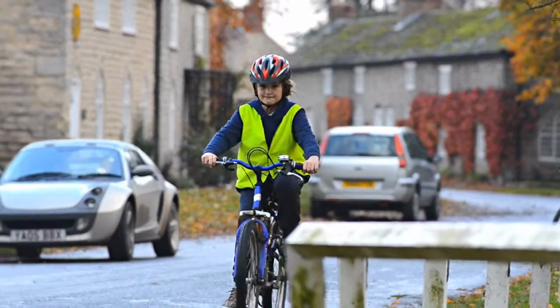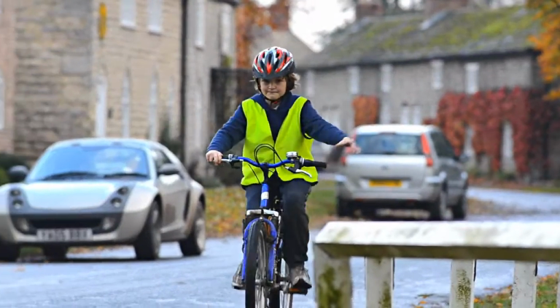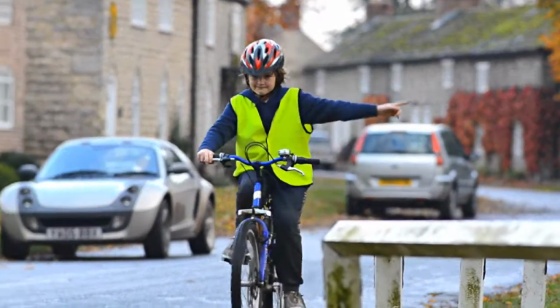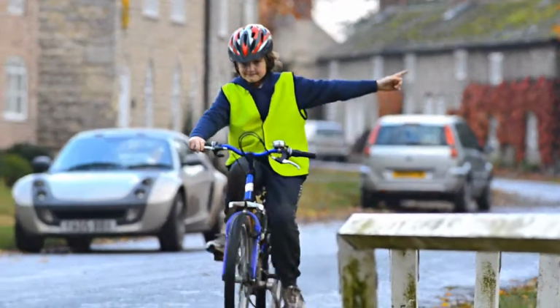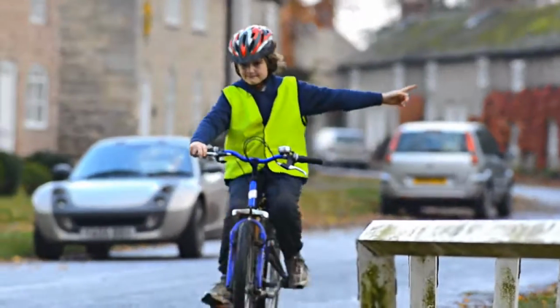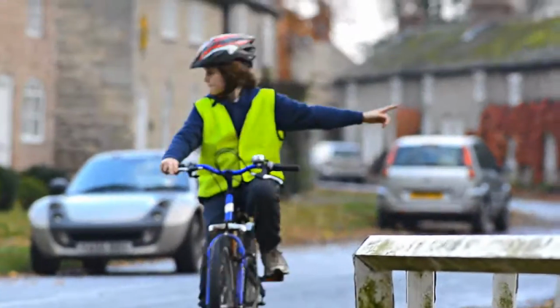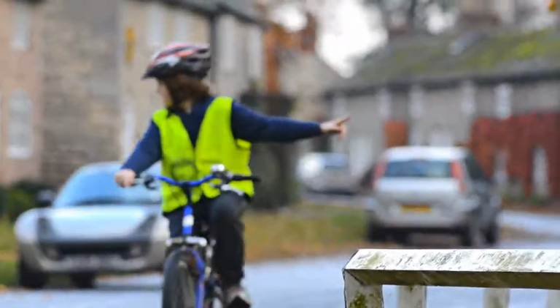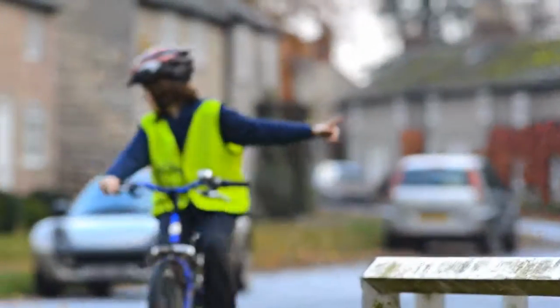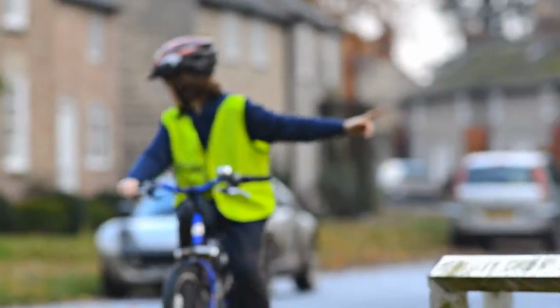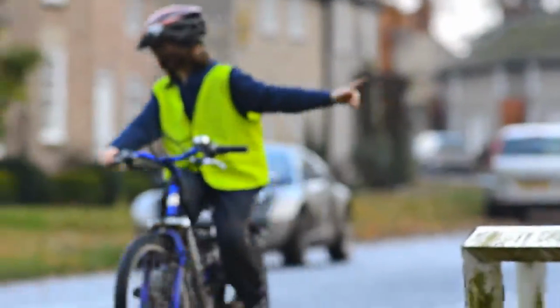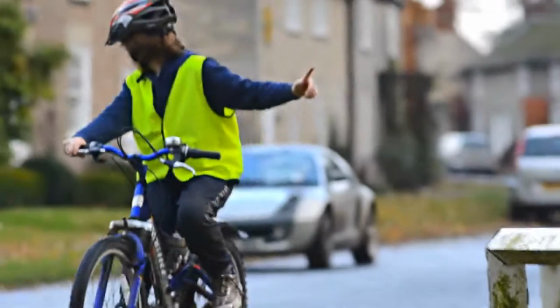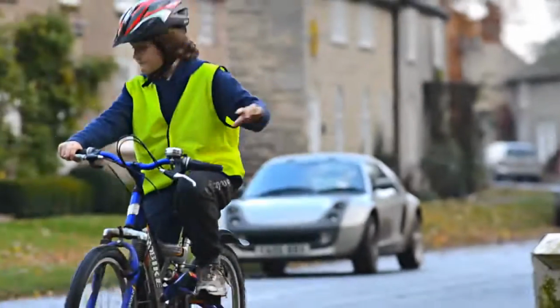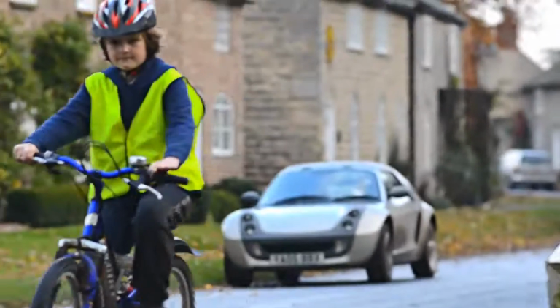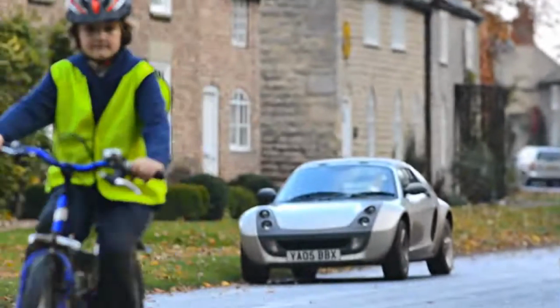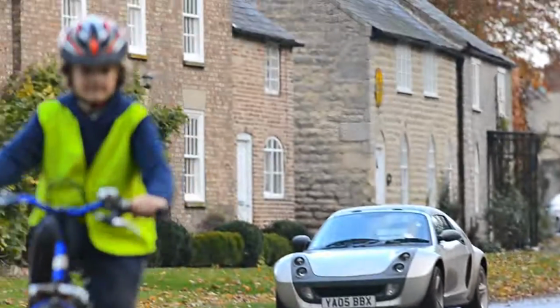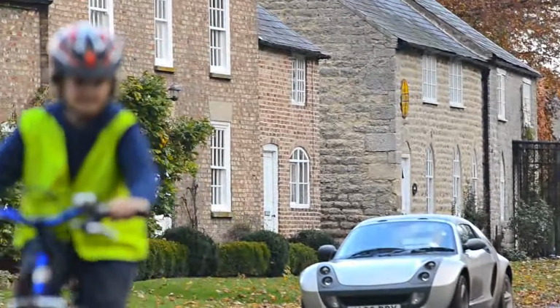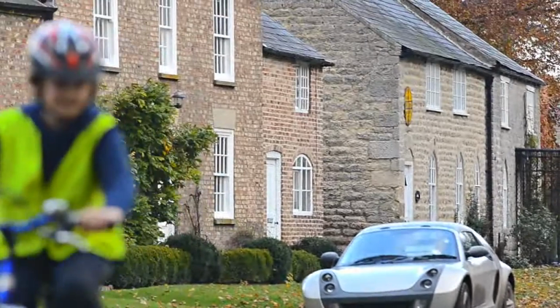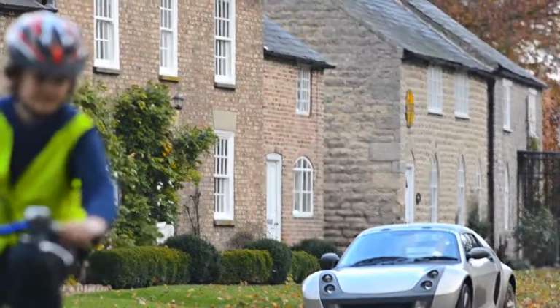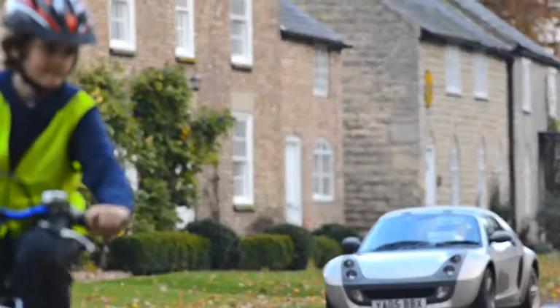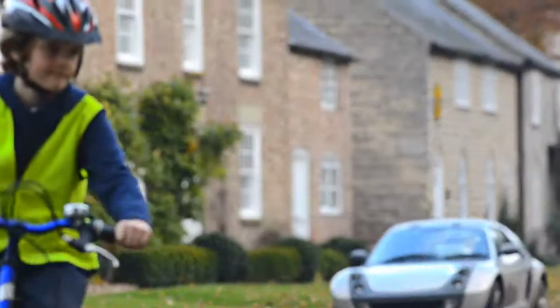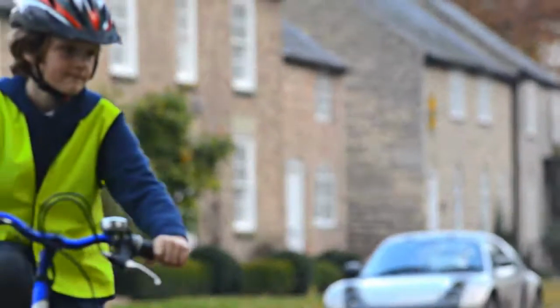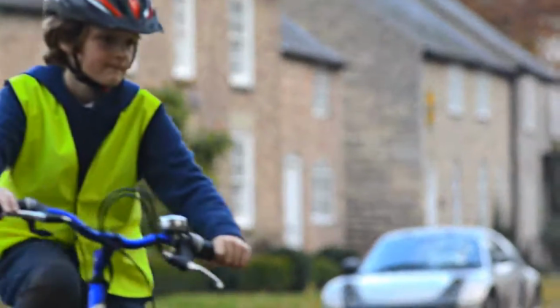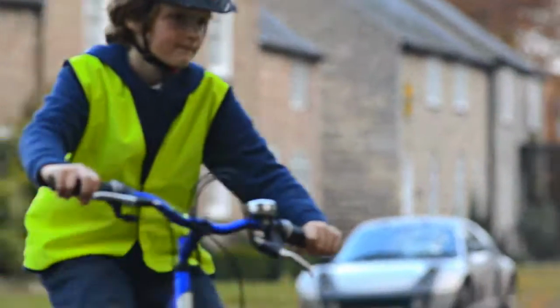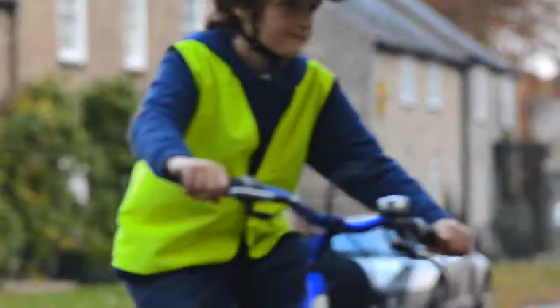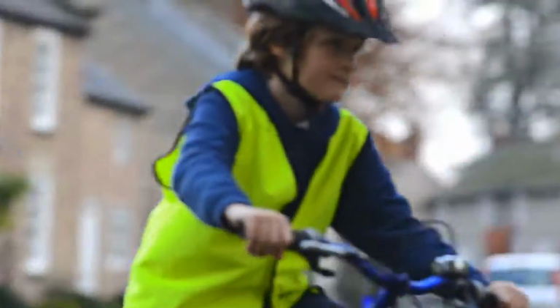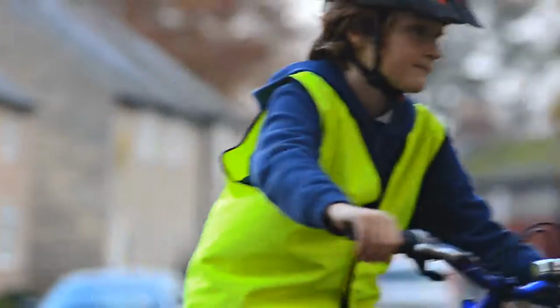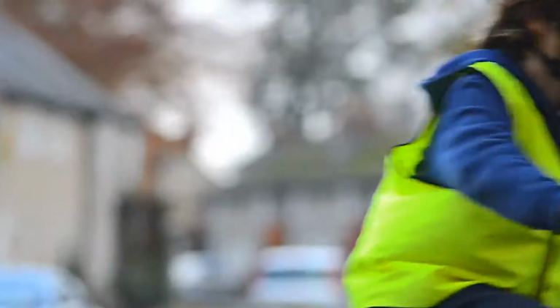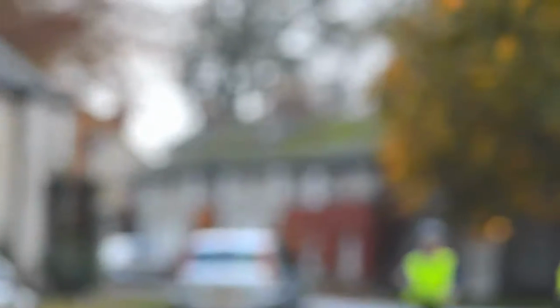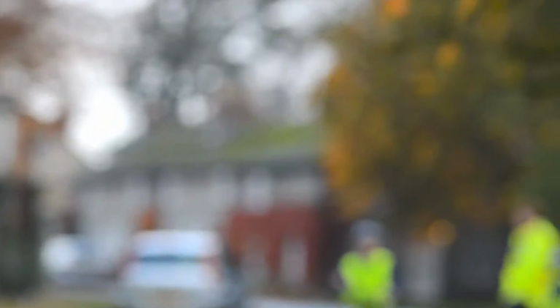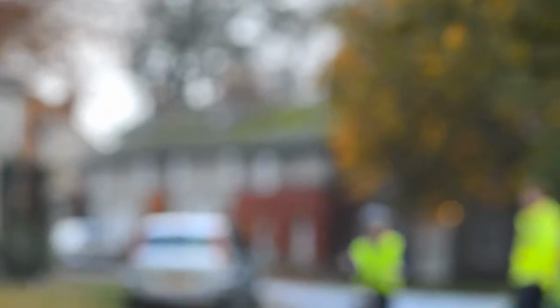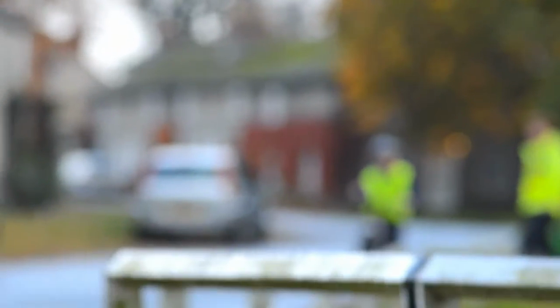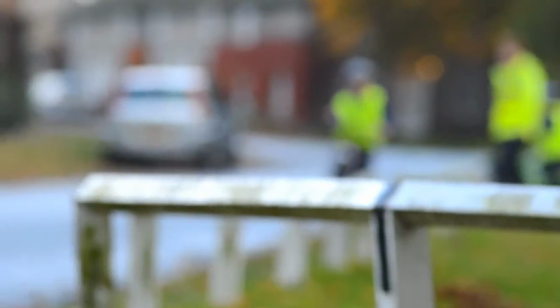Look behind, don't forget. That's the one. Good lad. Good position on the road anyway.